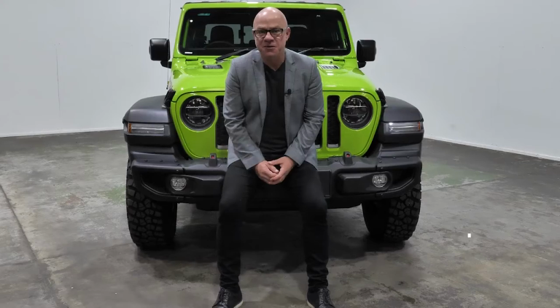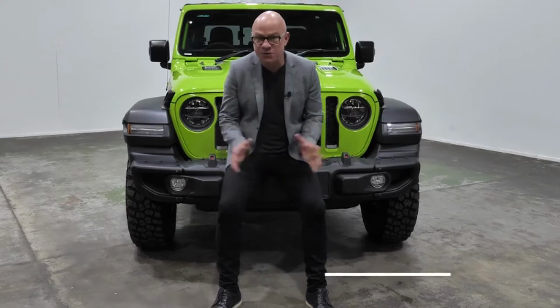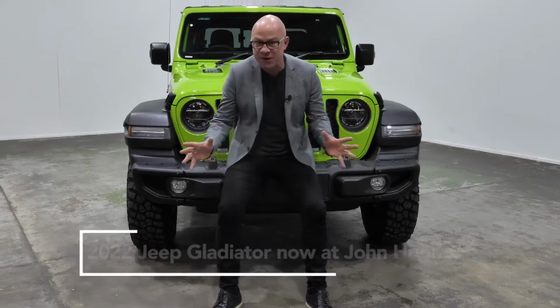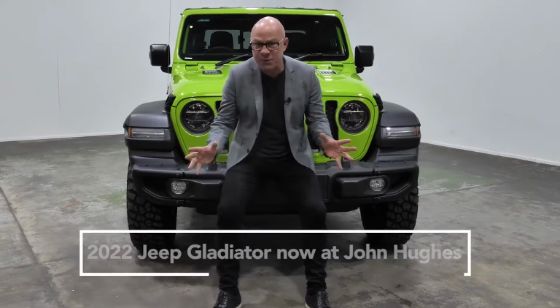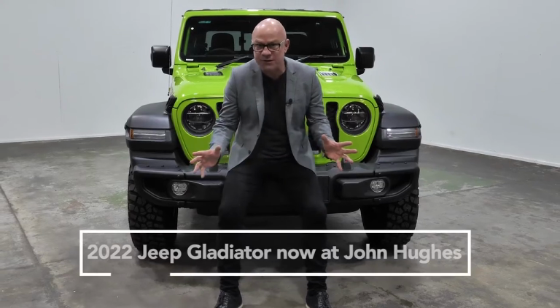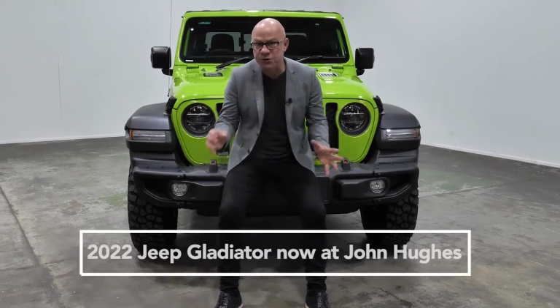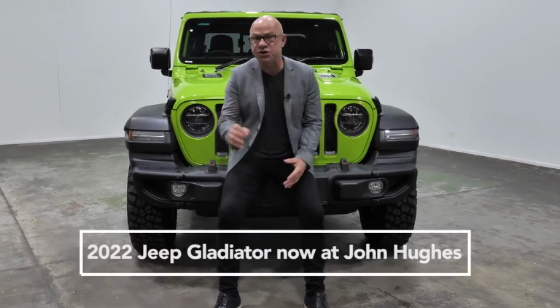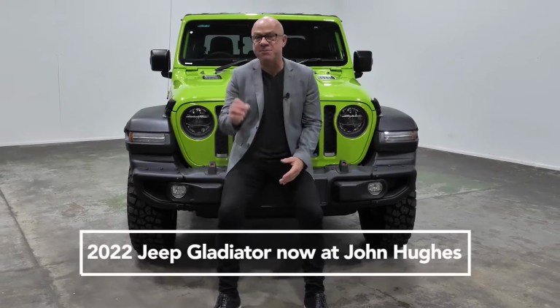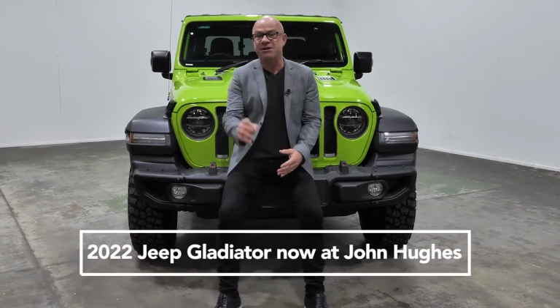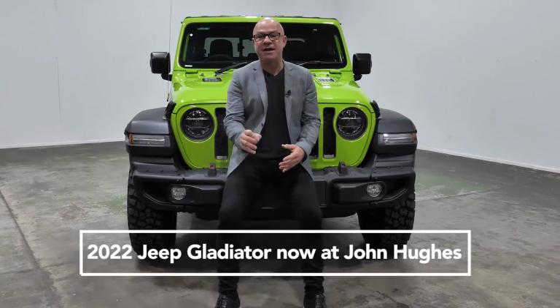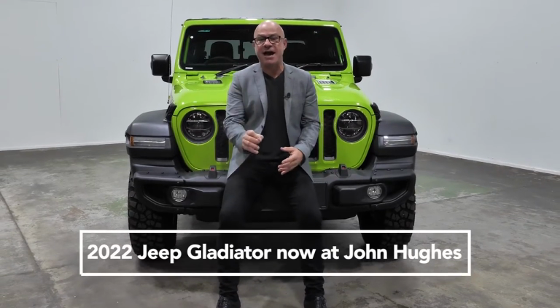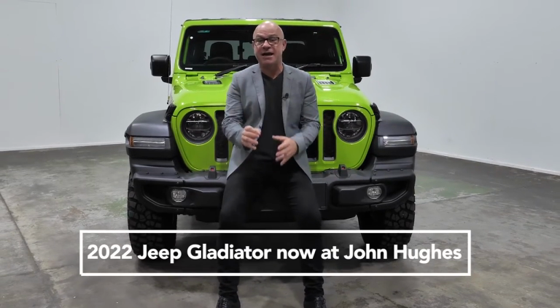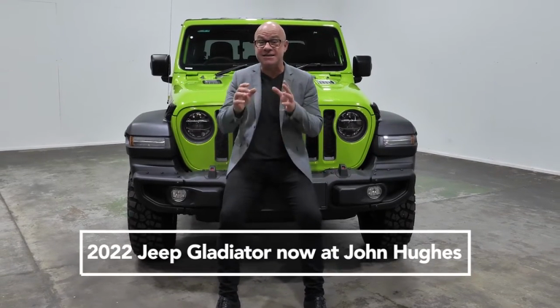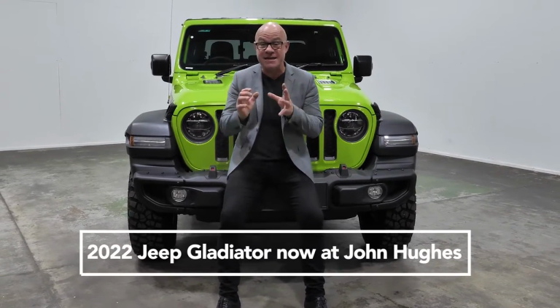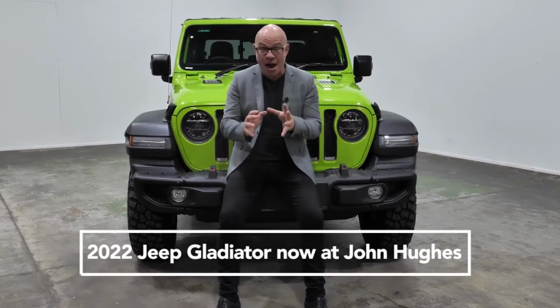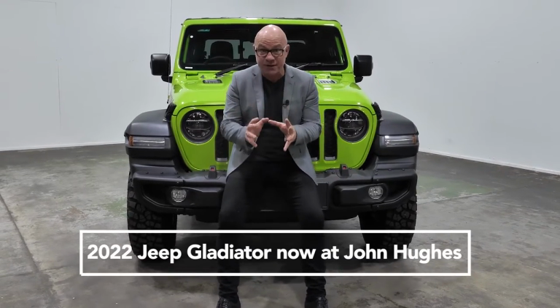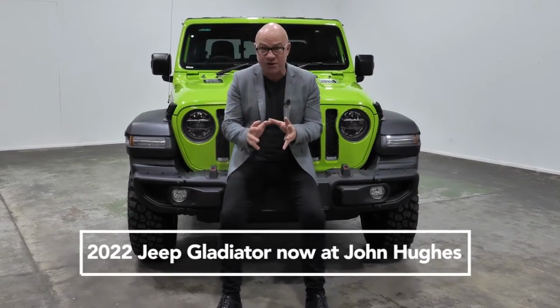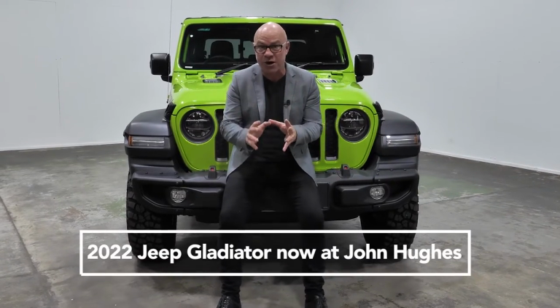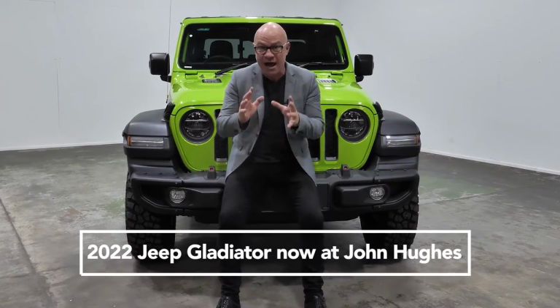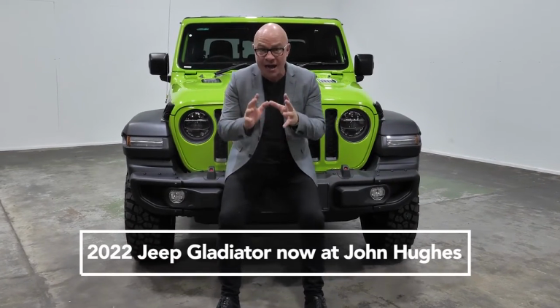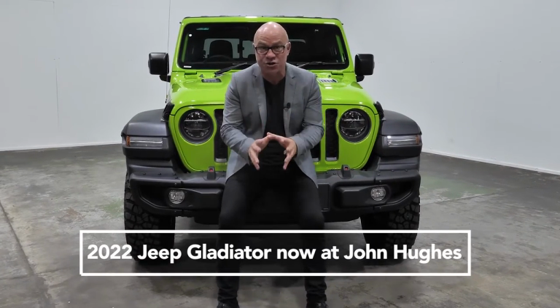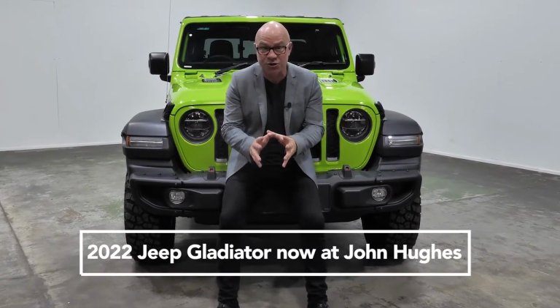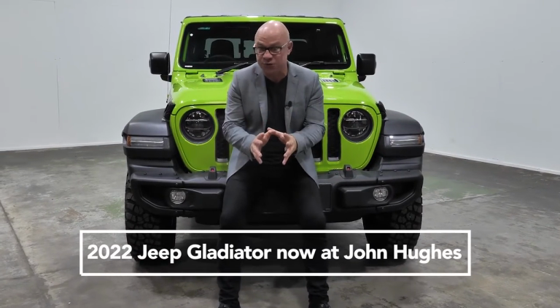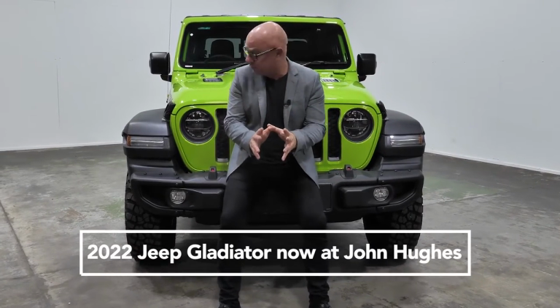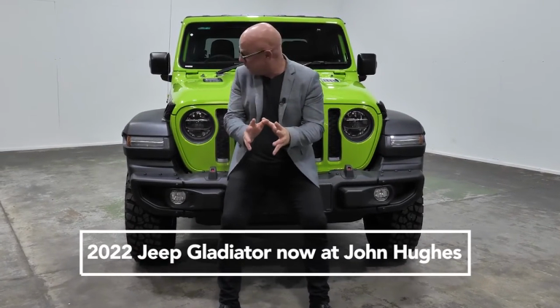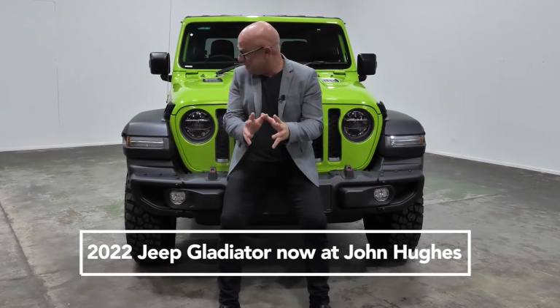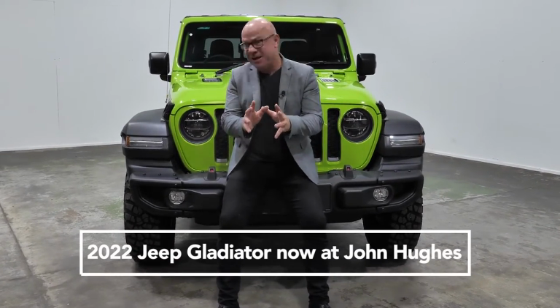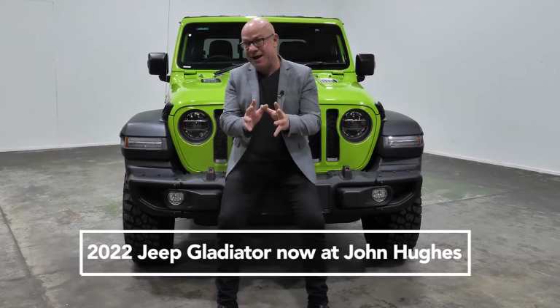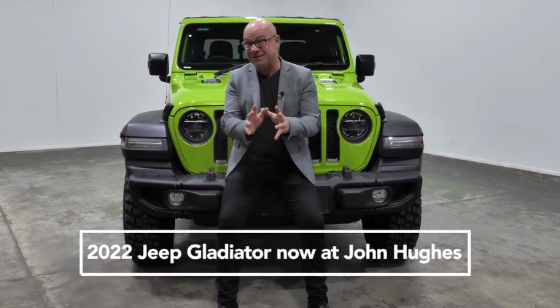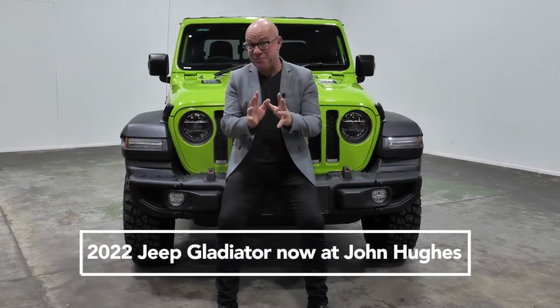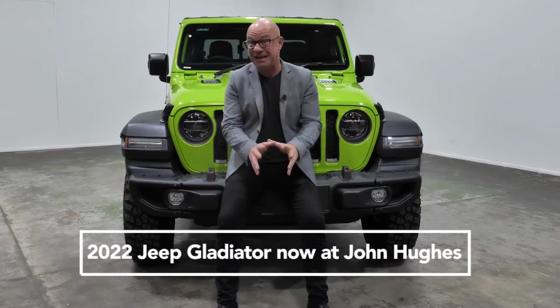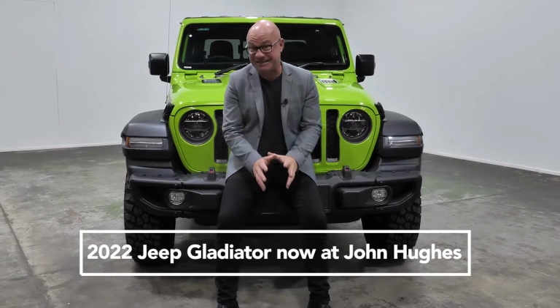The 2022 Jeep Gladiator is now in stock at John Hughes, and it's a beast.